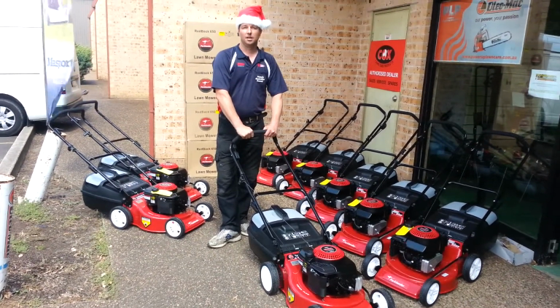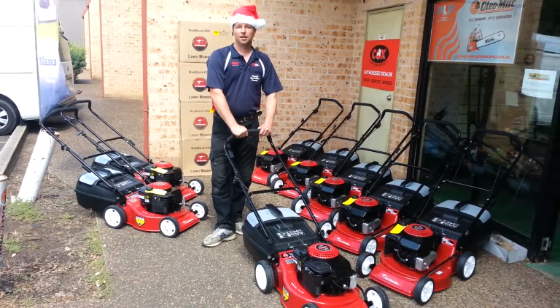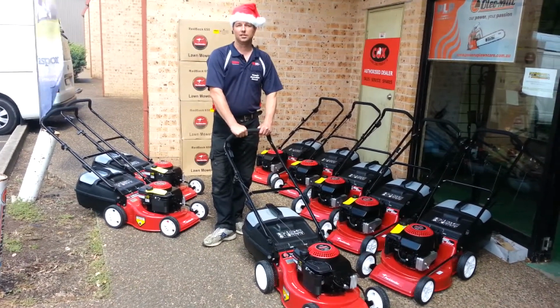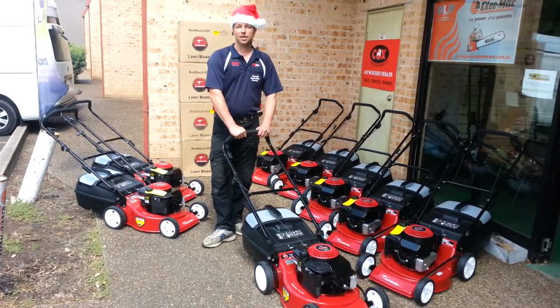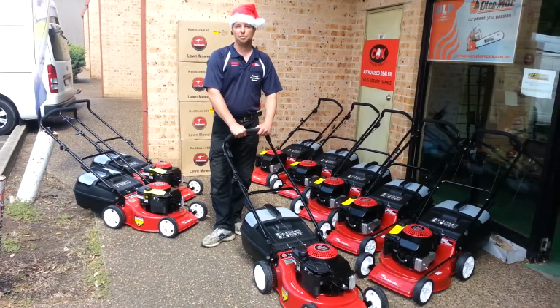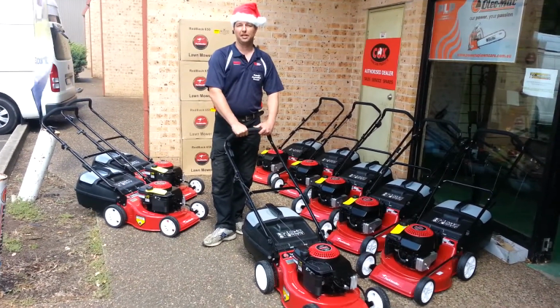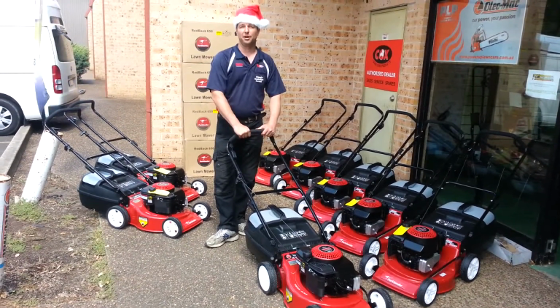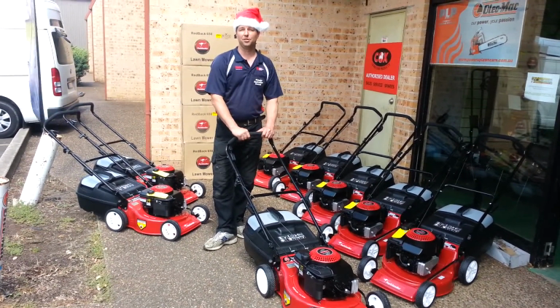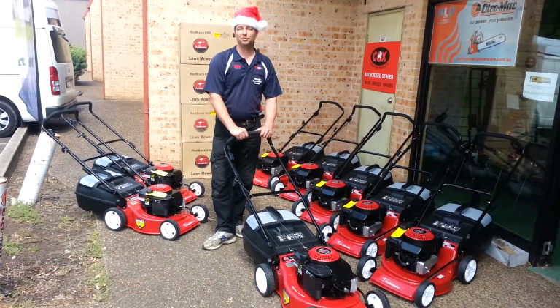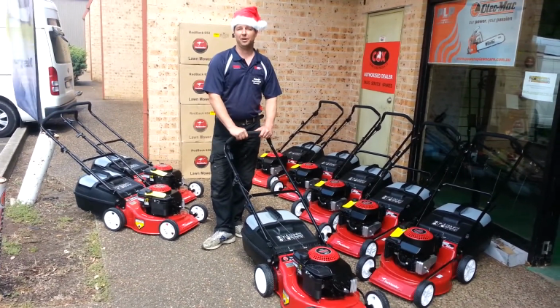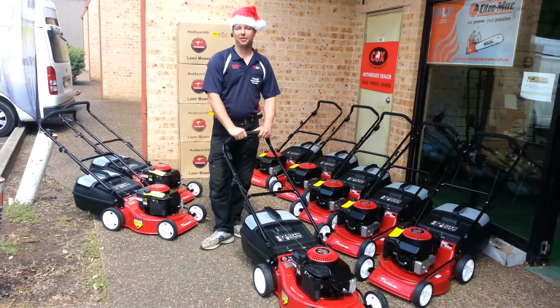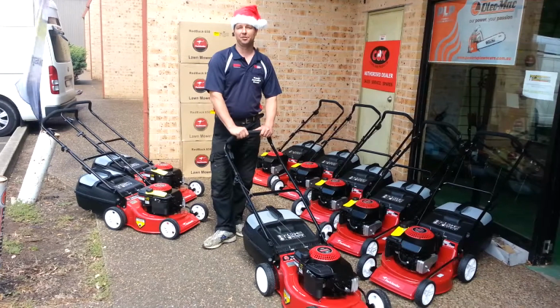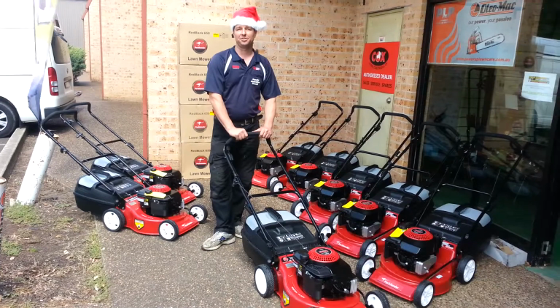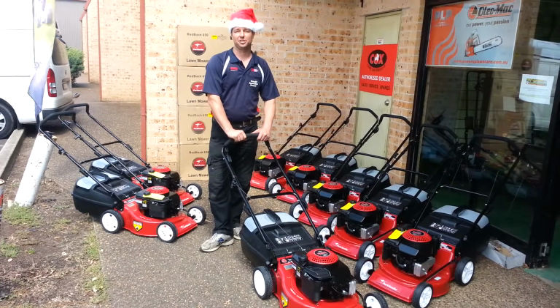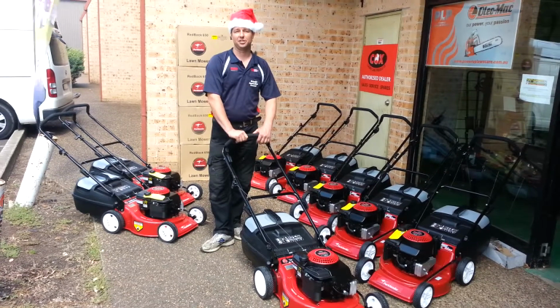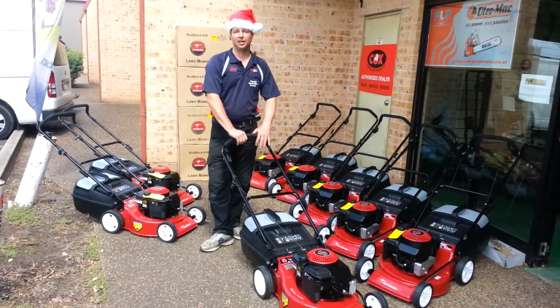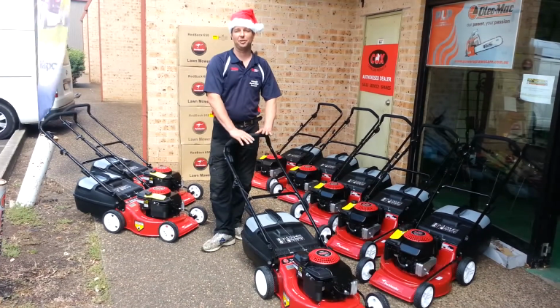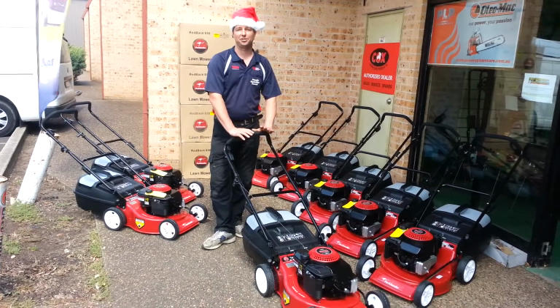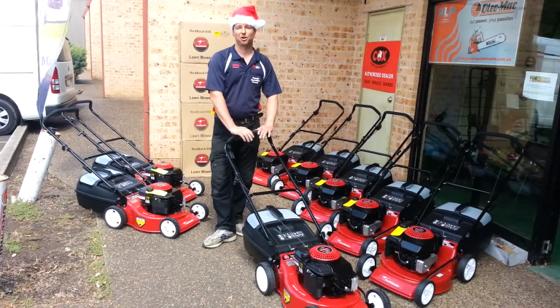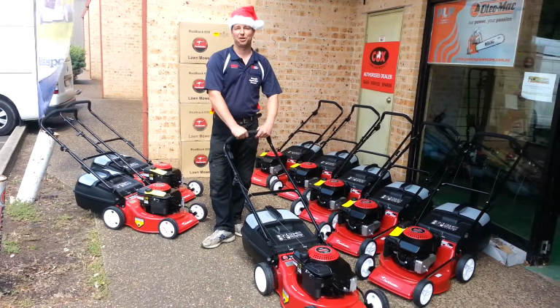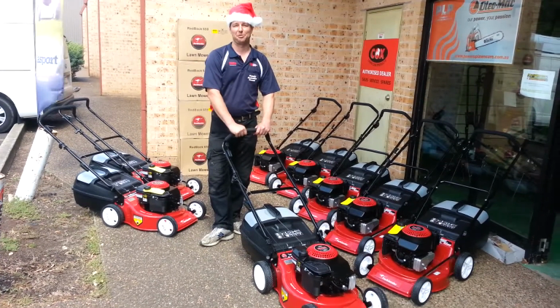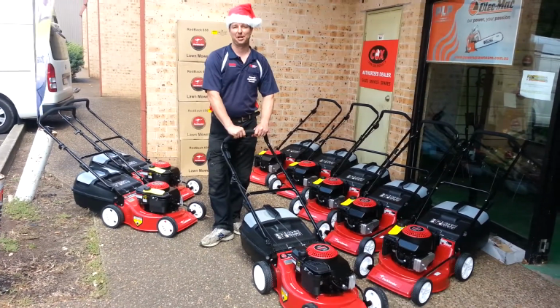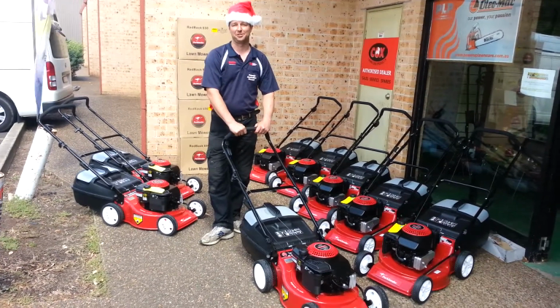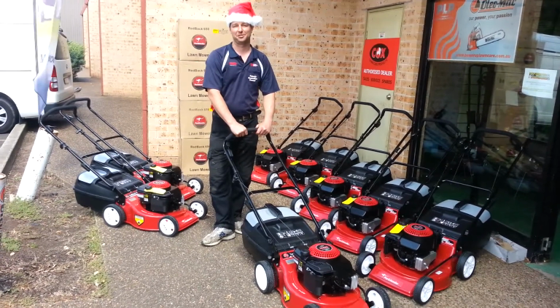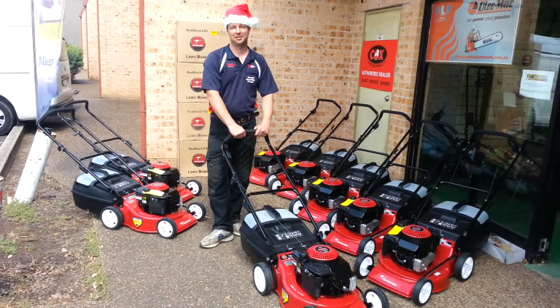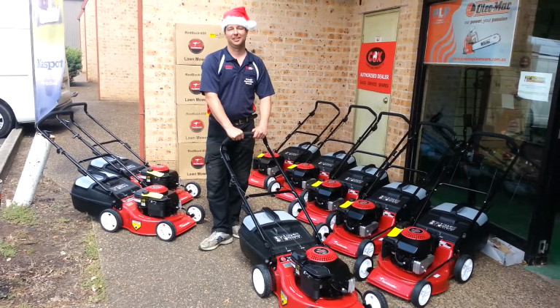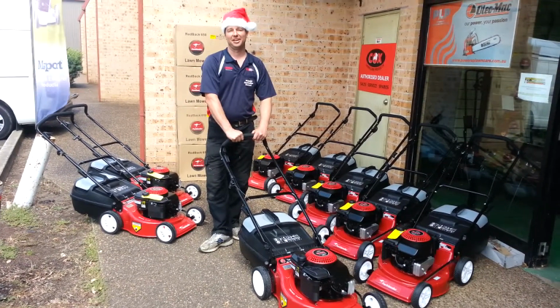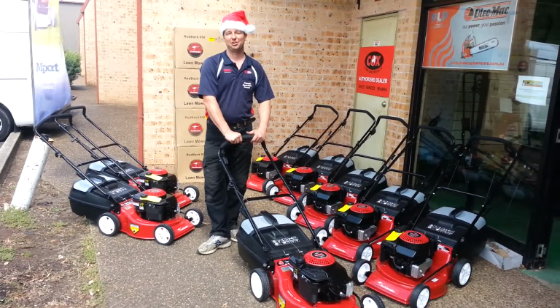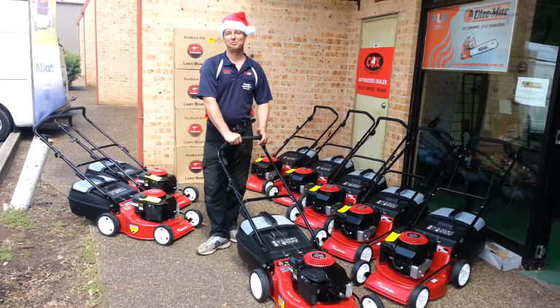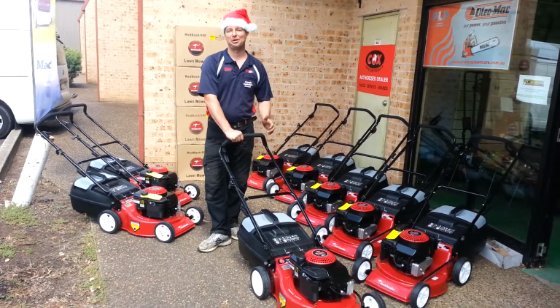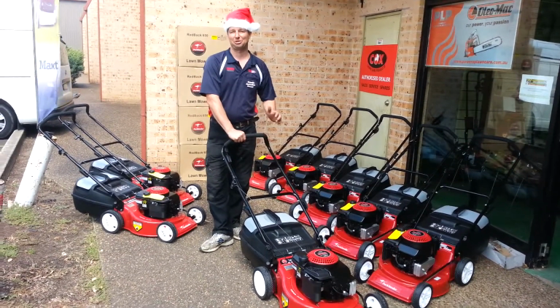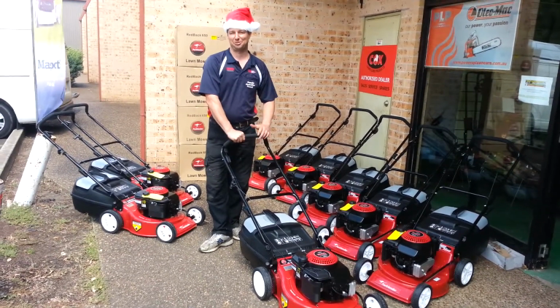That's Emu Plains Mowers, 116 Old Bathurst Road, Emu Plains. Thank you, Merry Christmas.